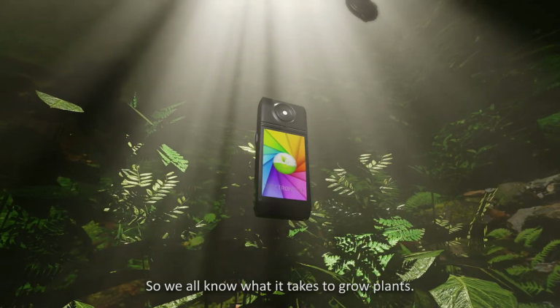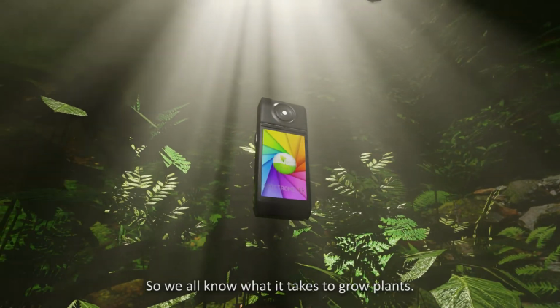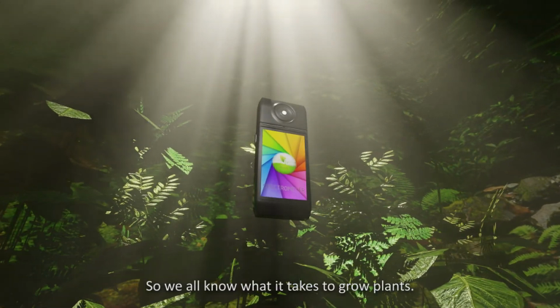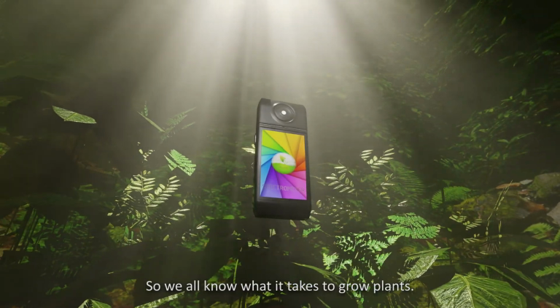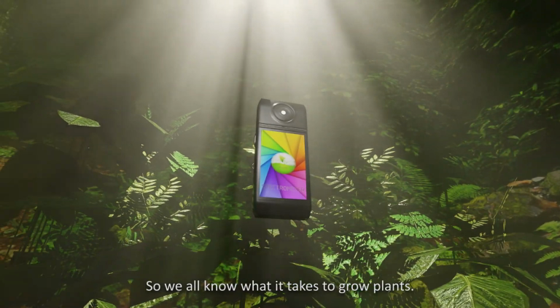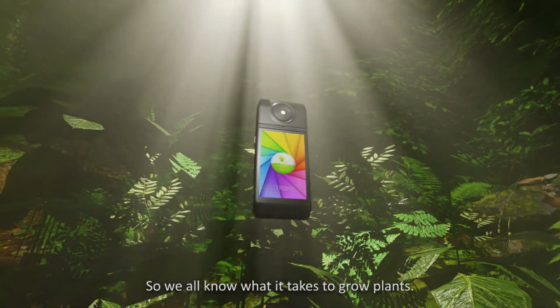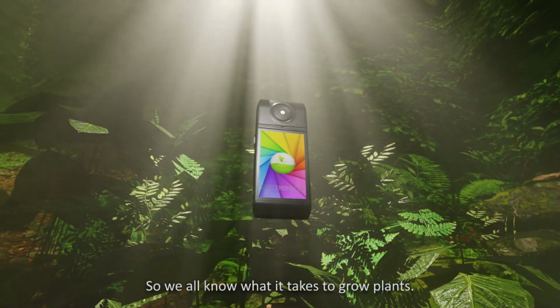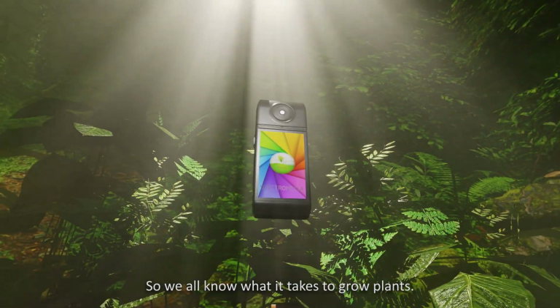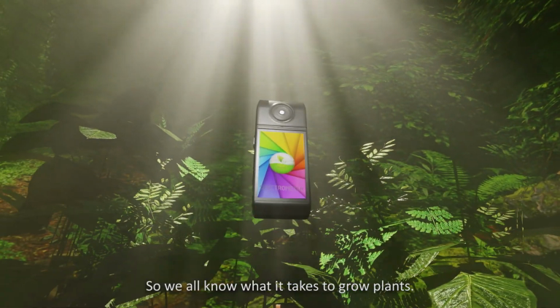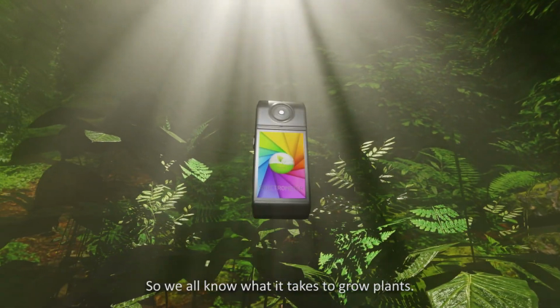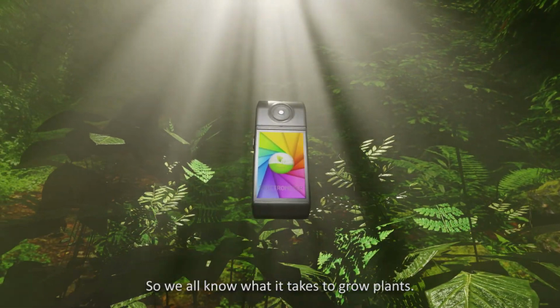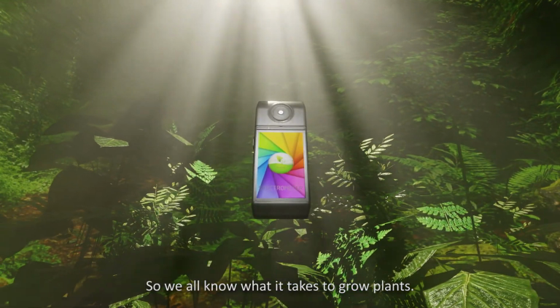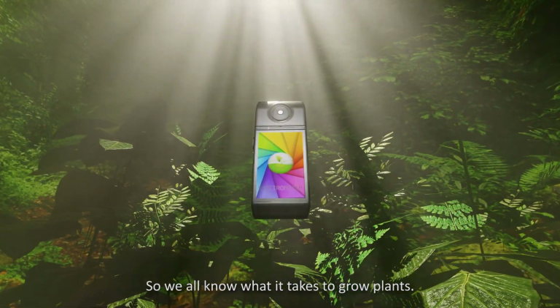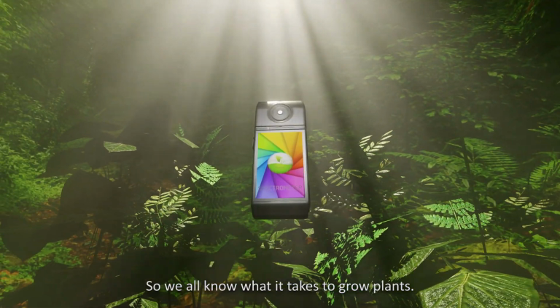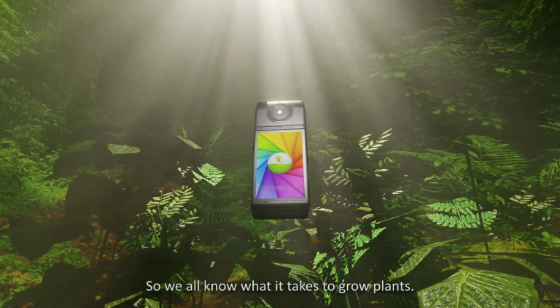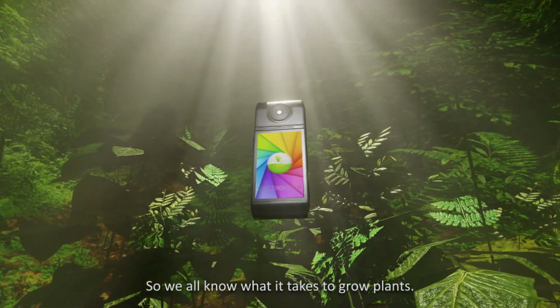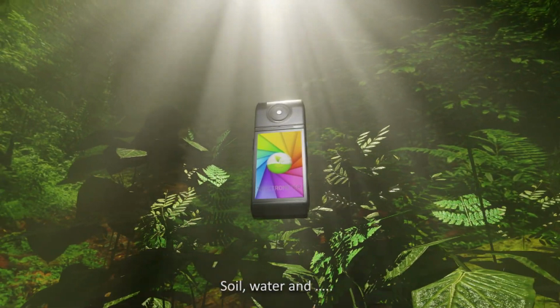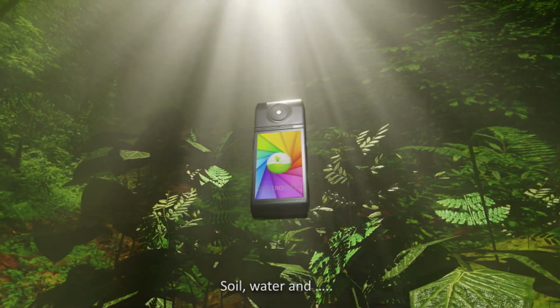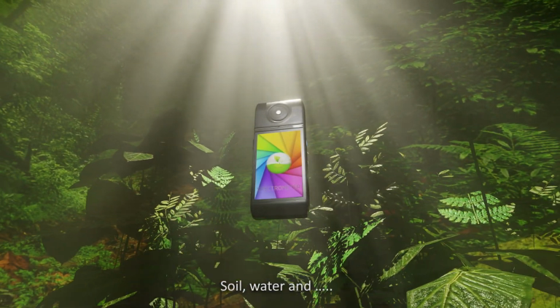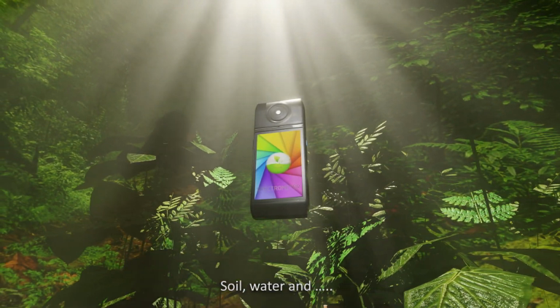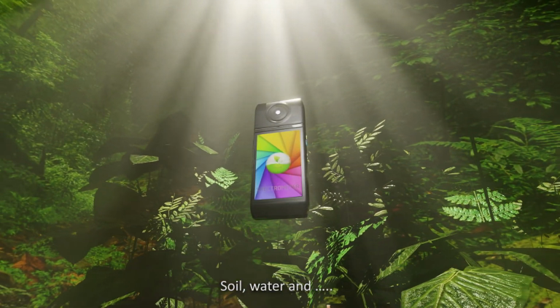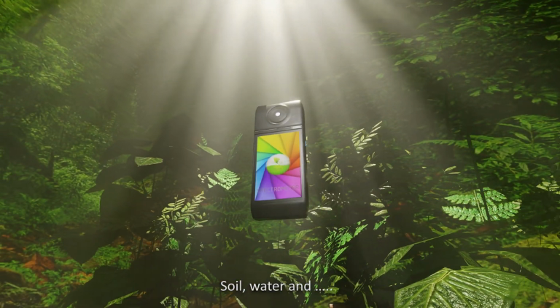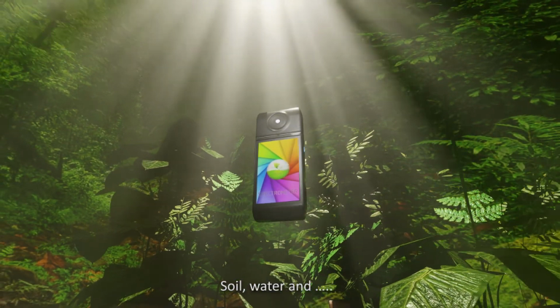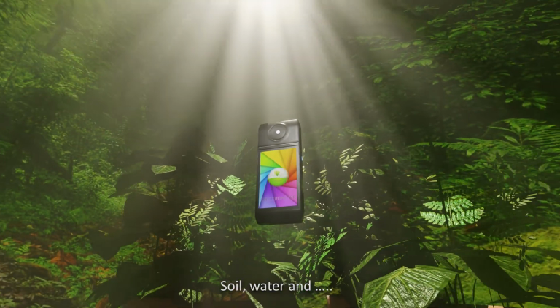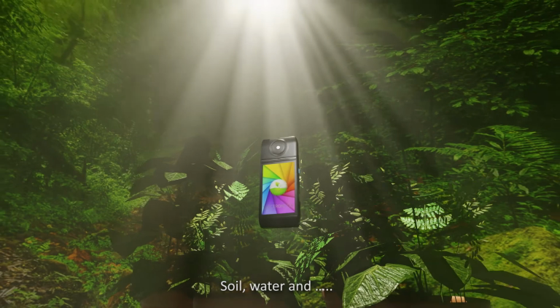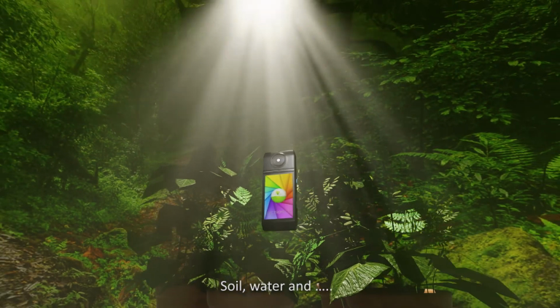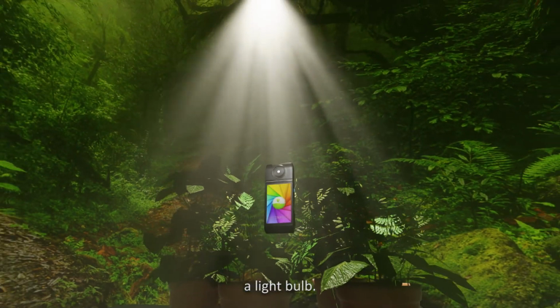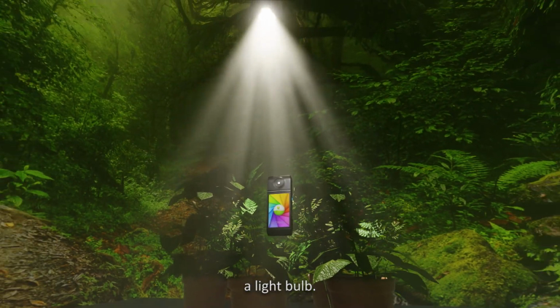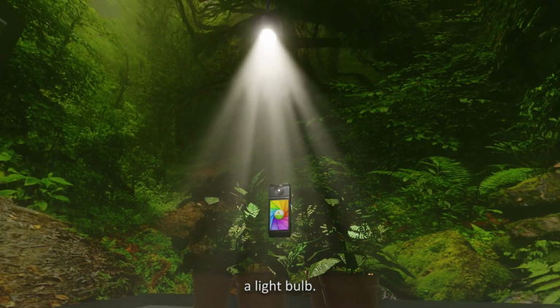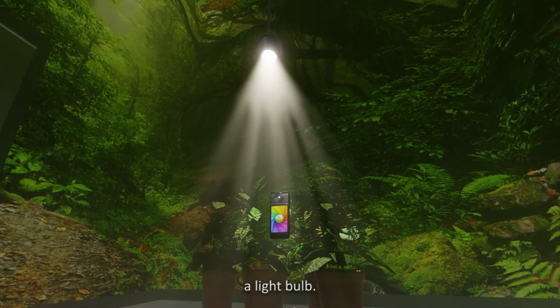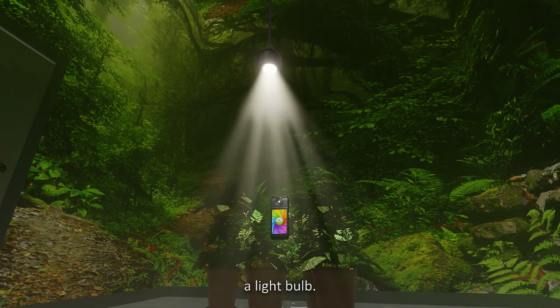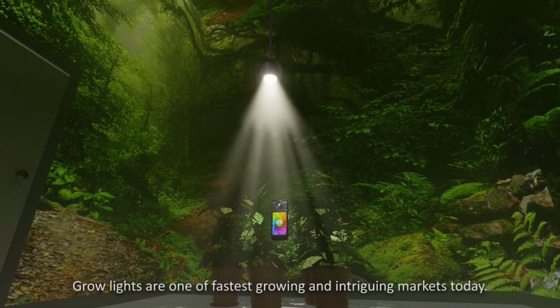So we all know what it takes to grow plants: soil, water, and a light bulb.